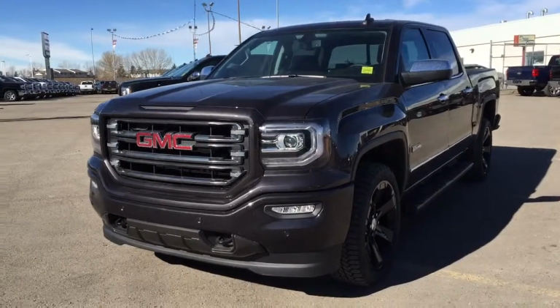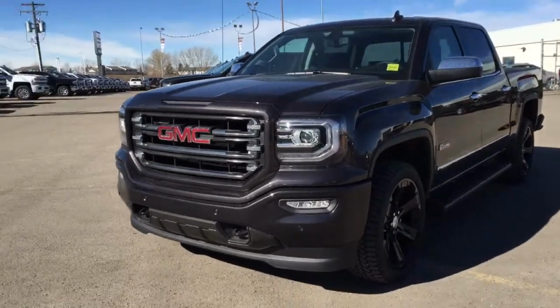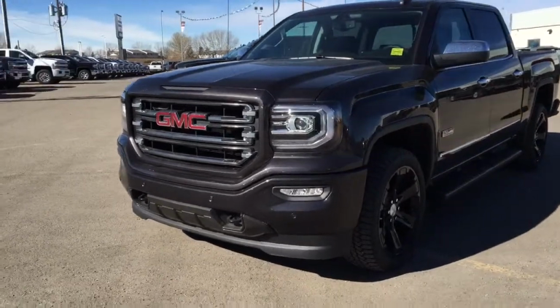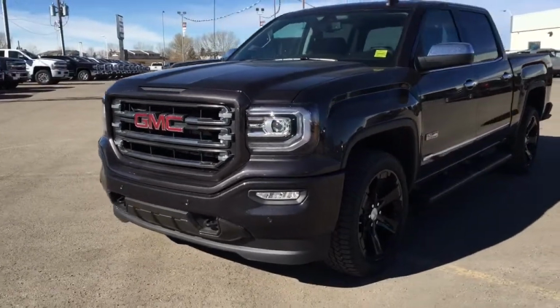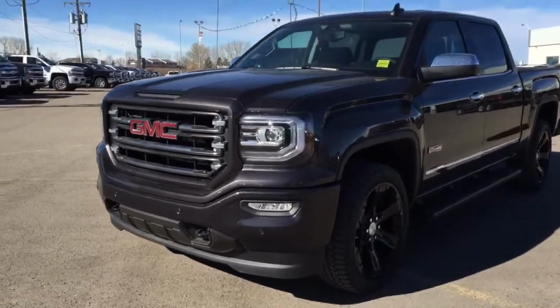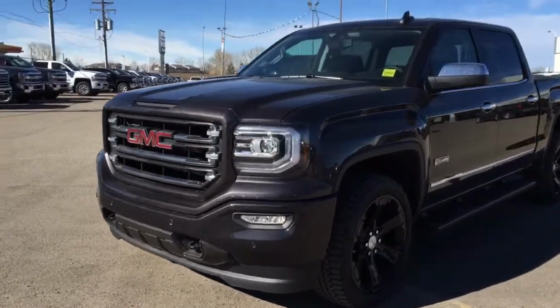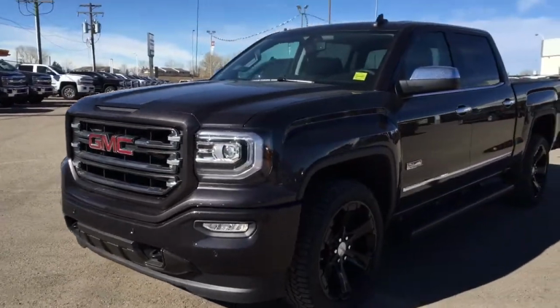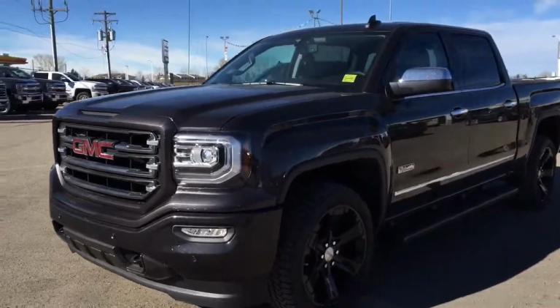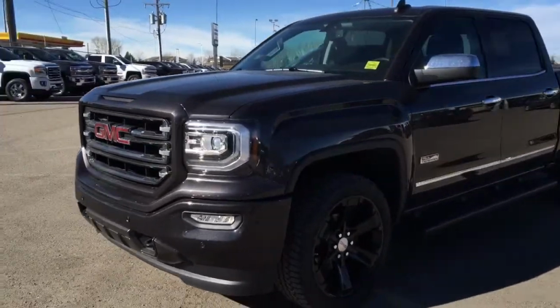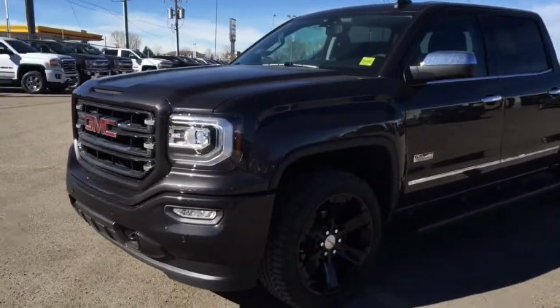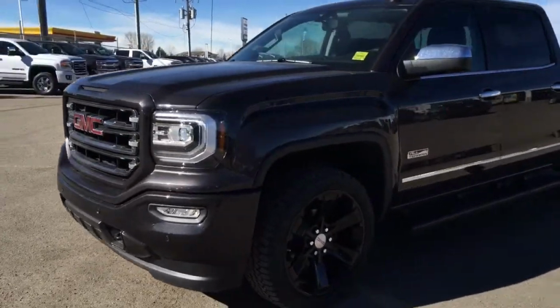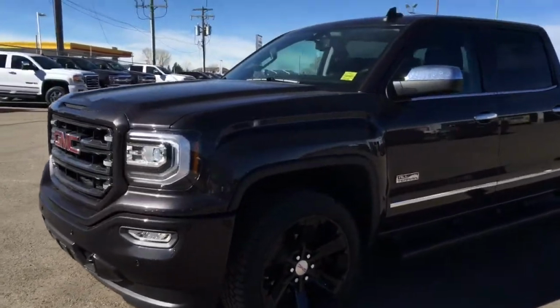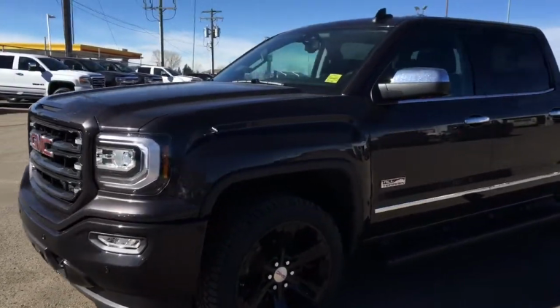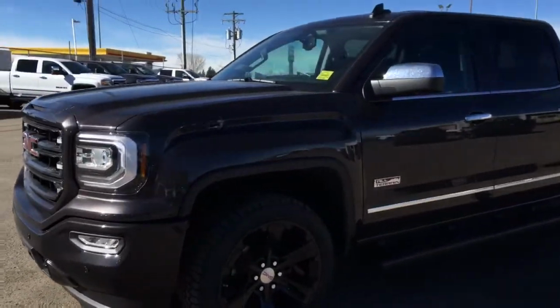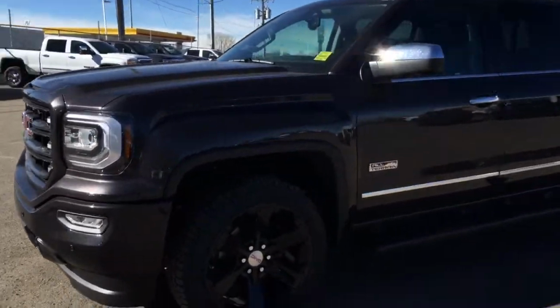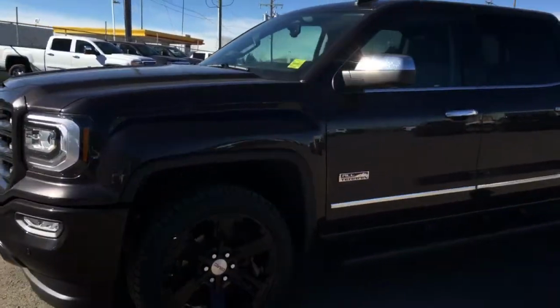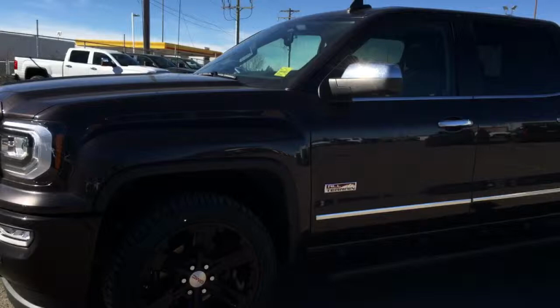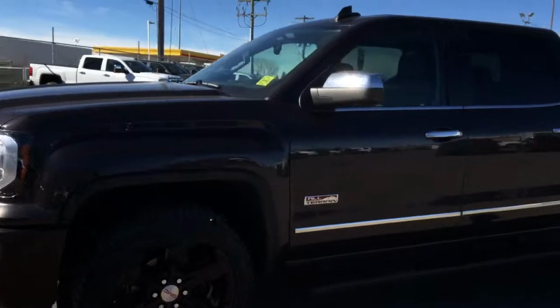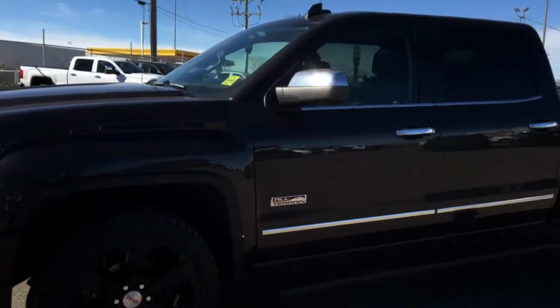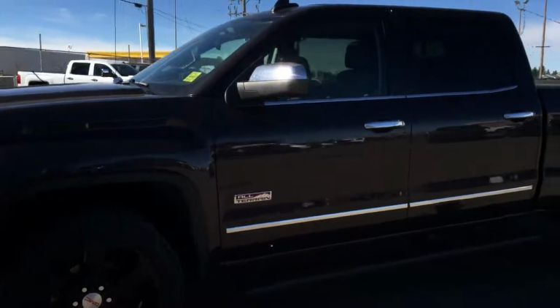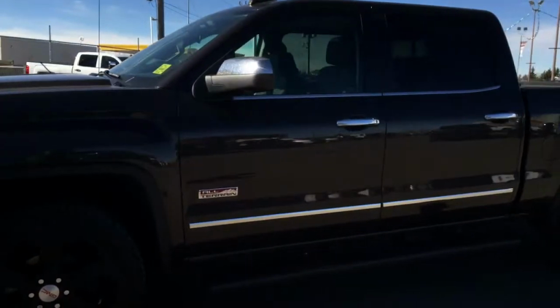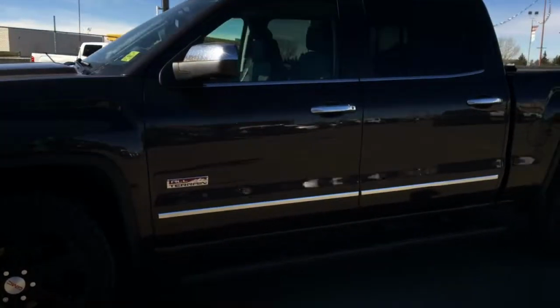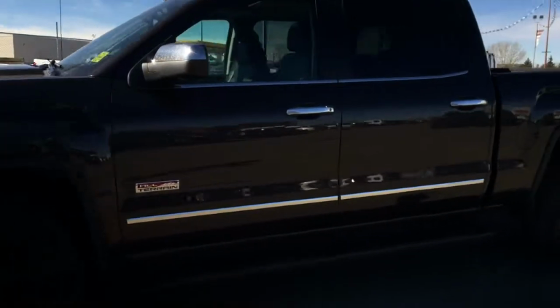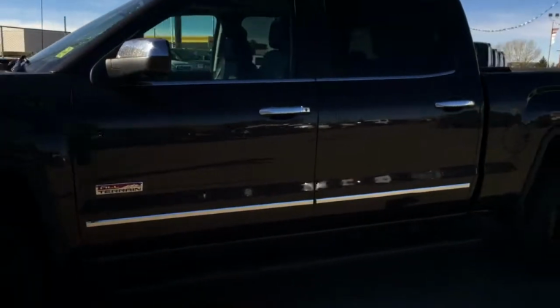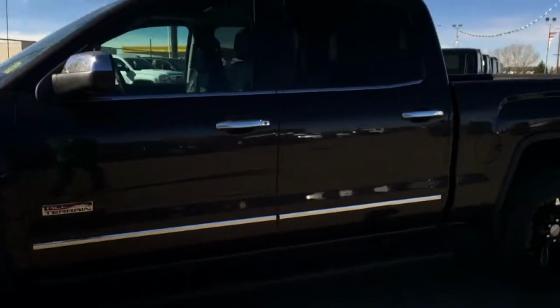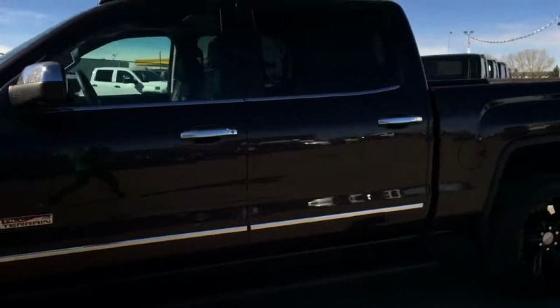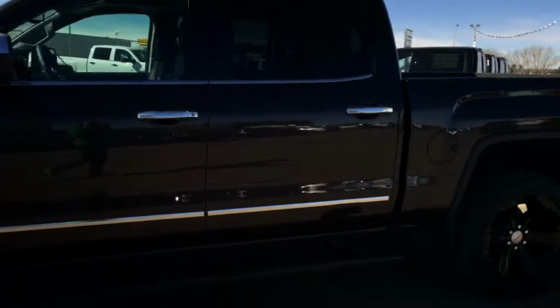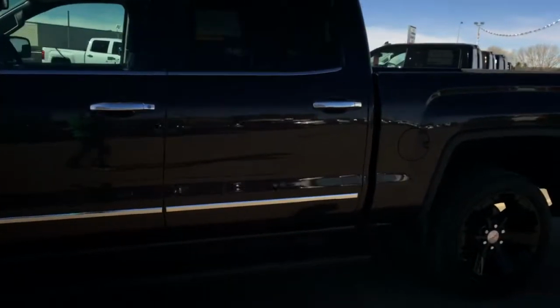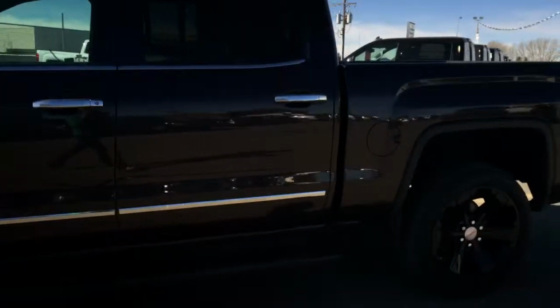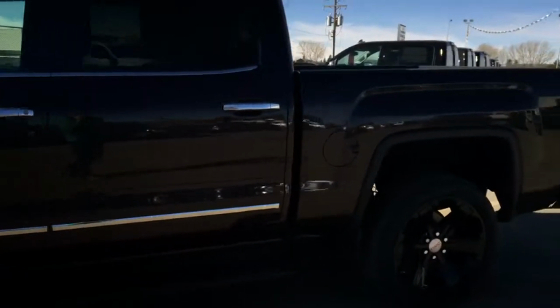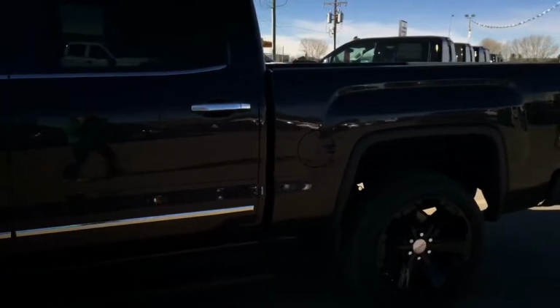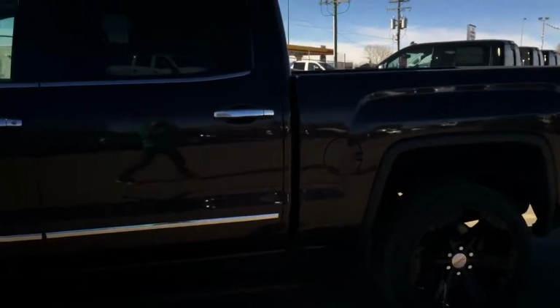Welcome to Davis Chevrolet. This is an all-new 2016 GMC Sierra 1500 All Terrain in the color black.